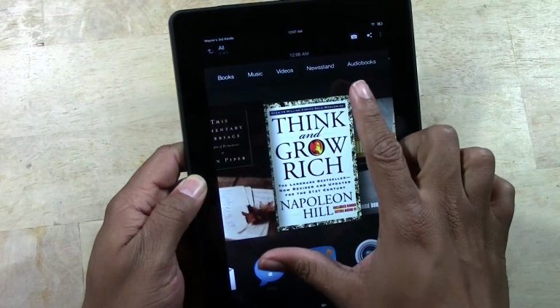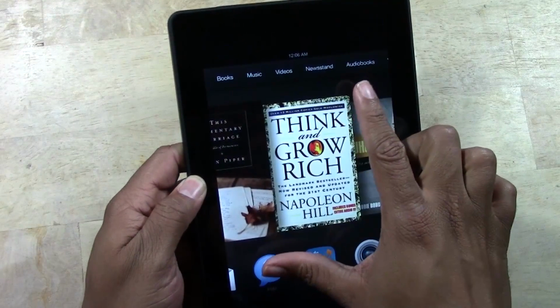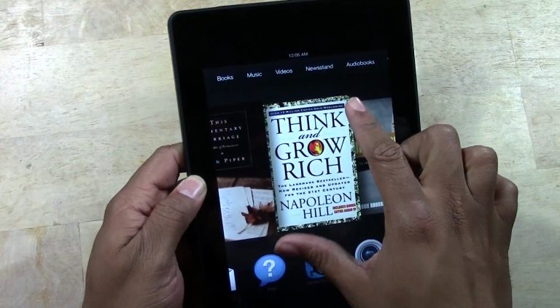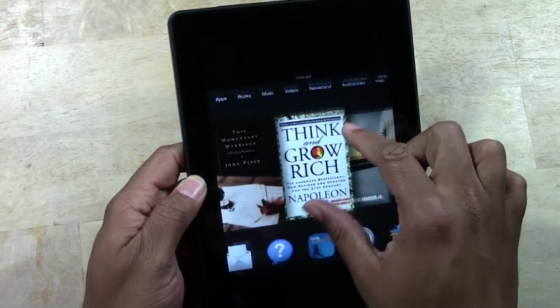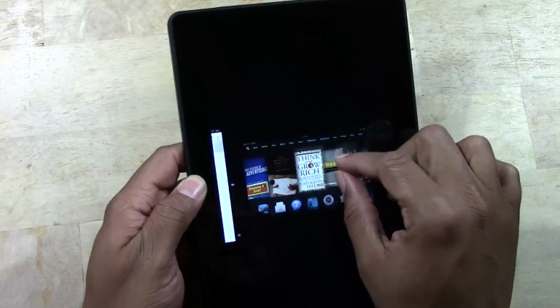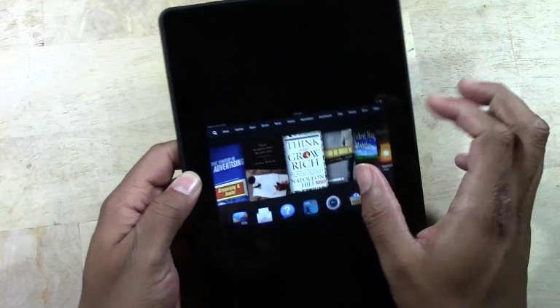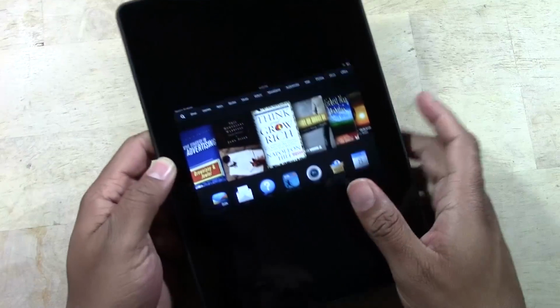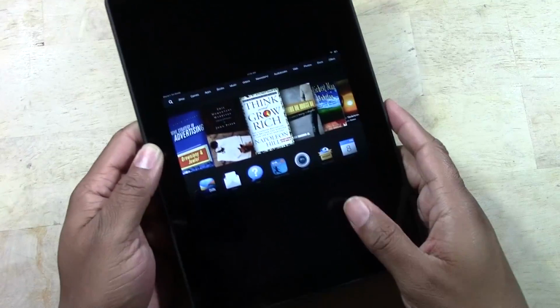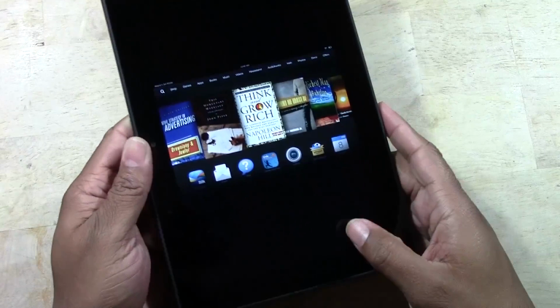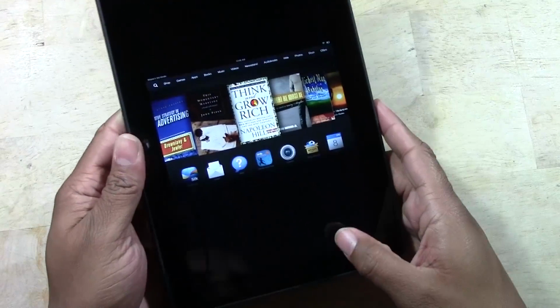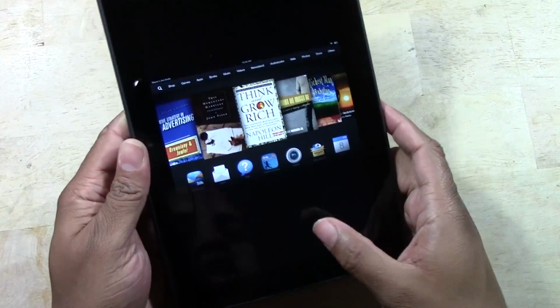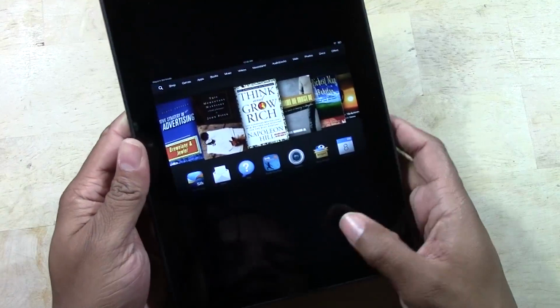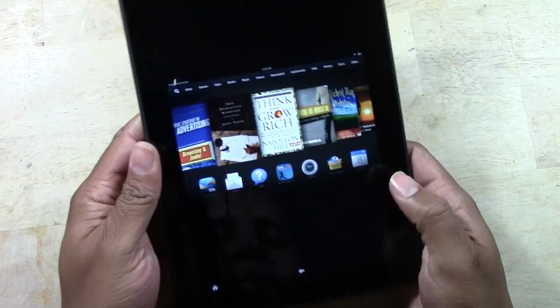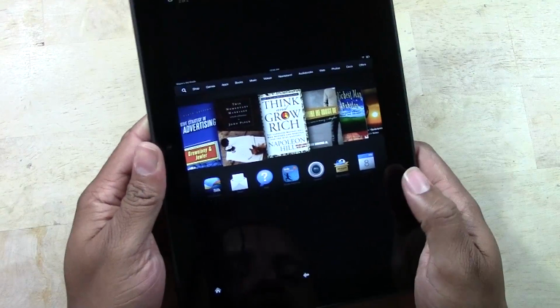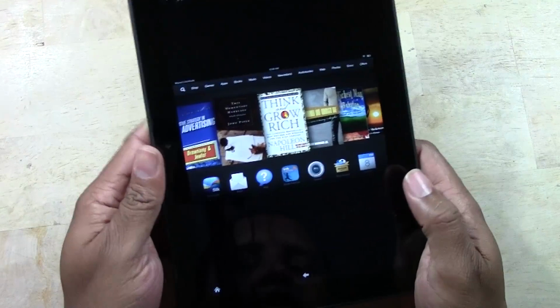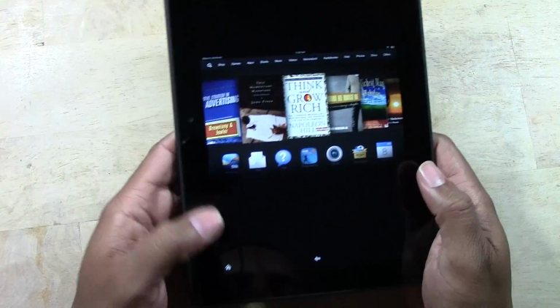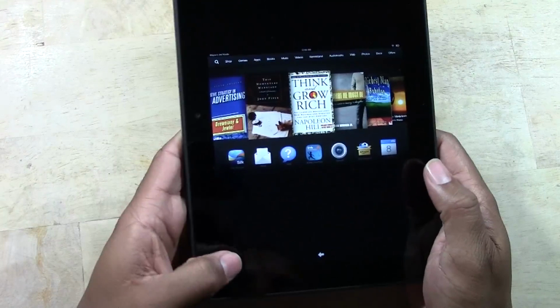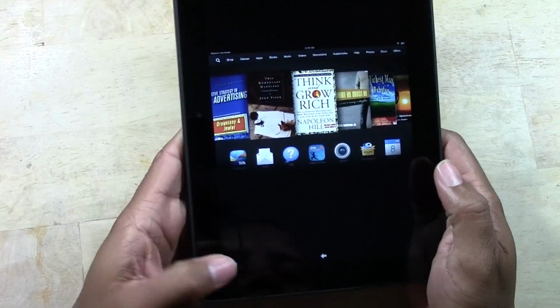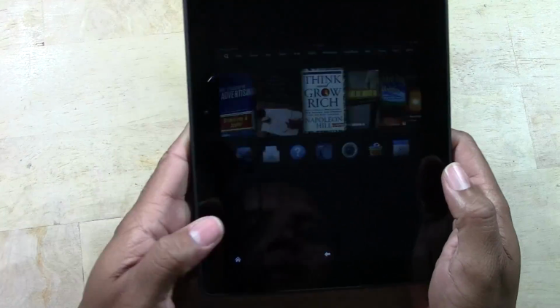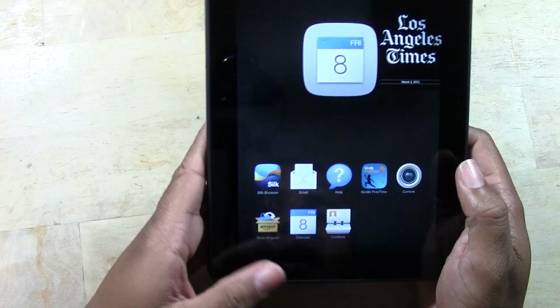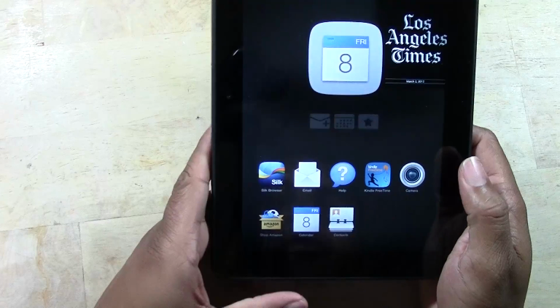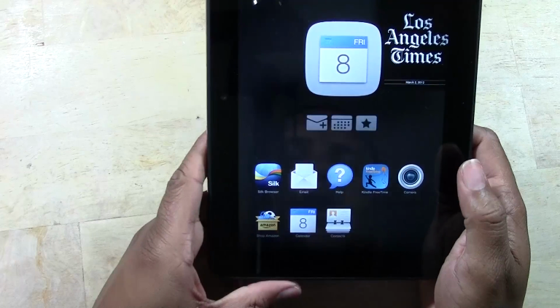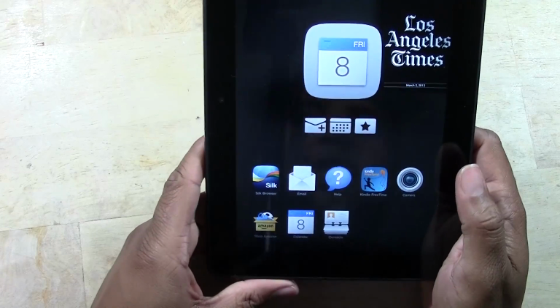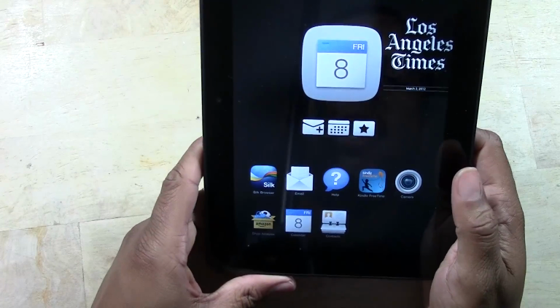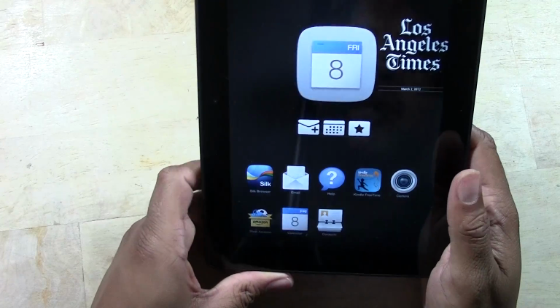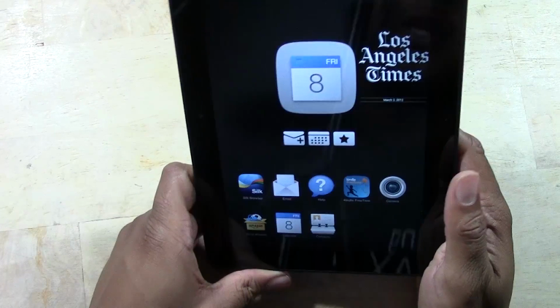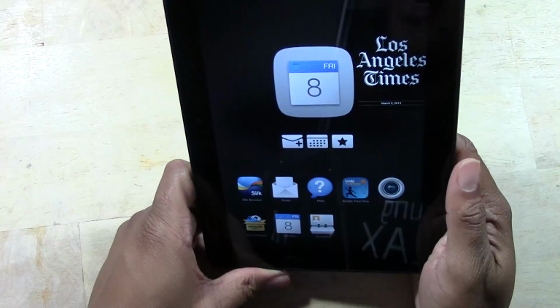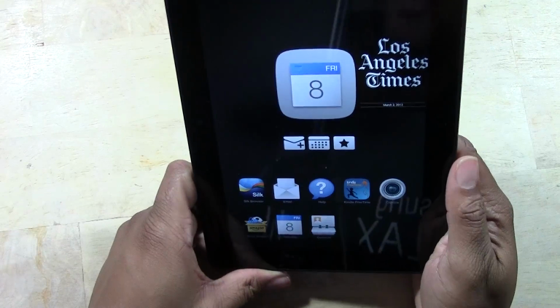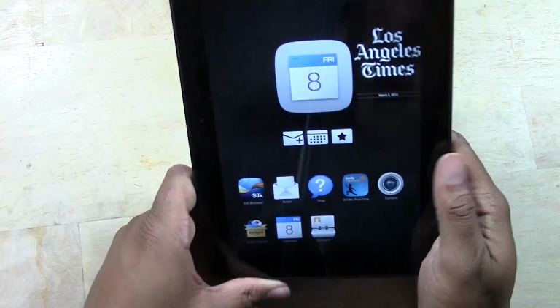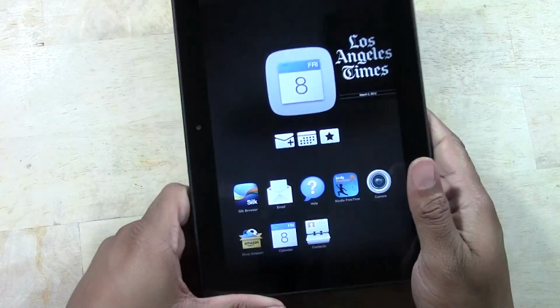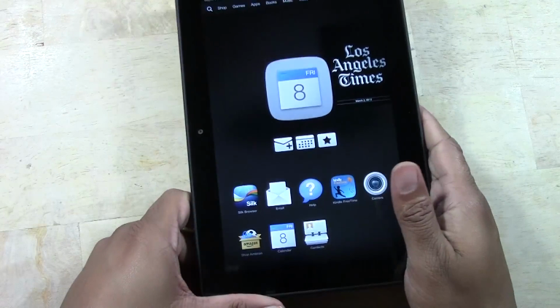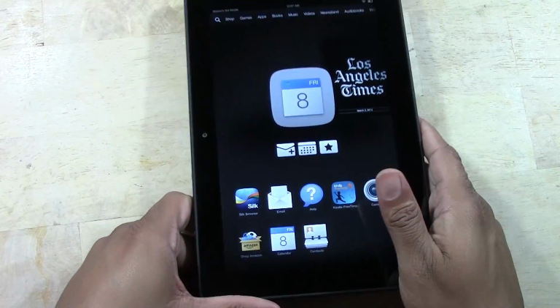All right, so that is how you take a screenshot — a picture of the screen — on the Kindle Fire HDX 8.9.